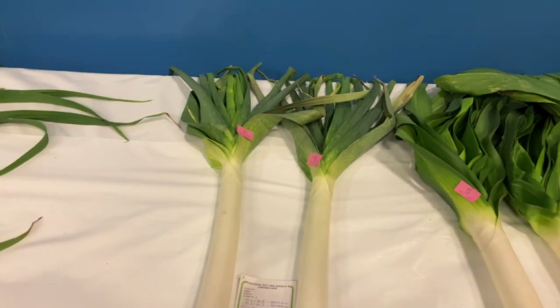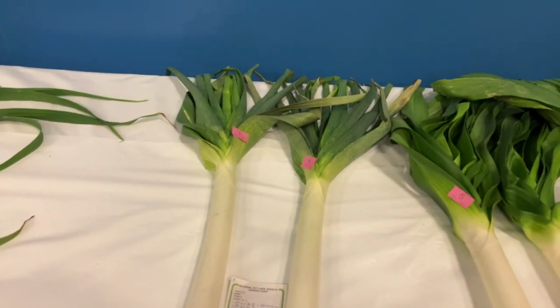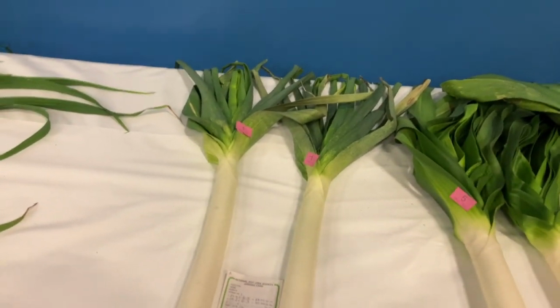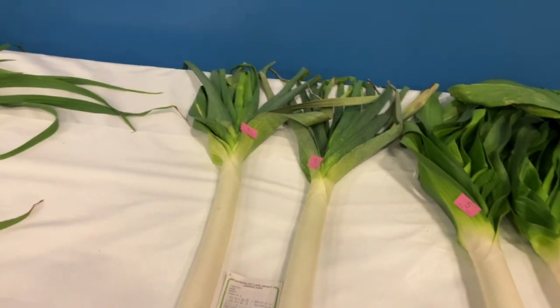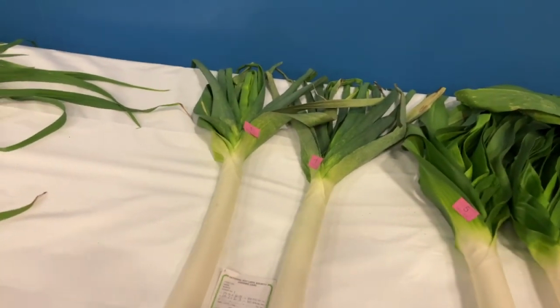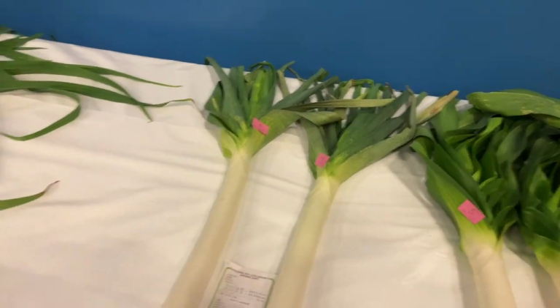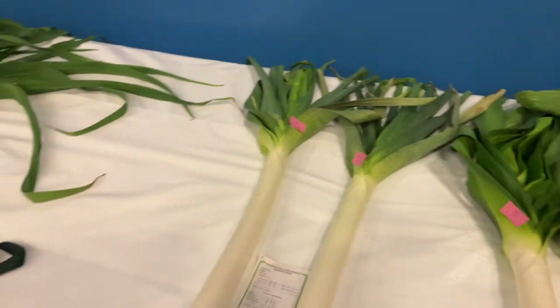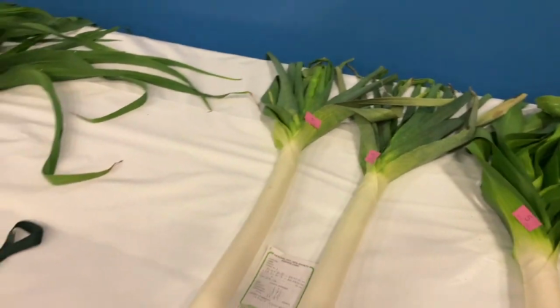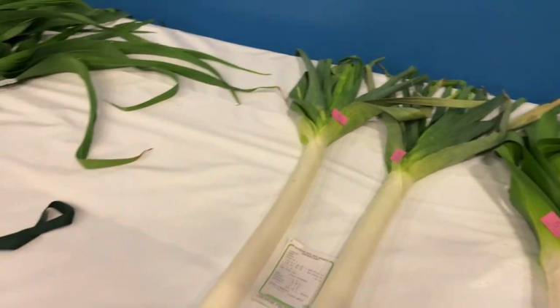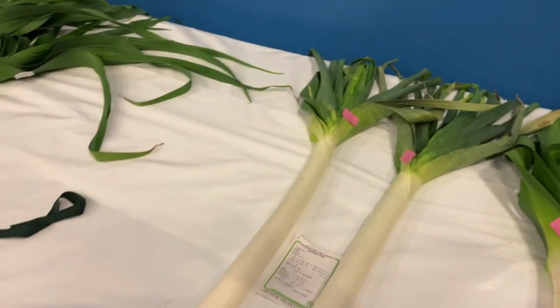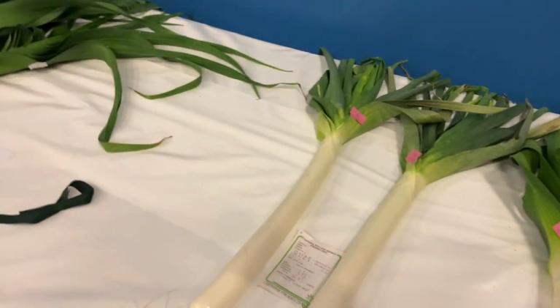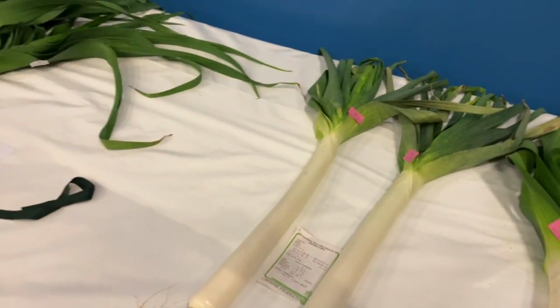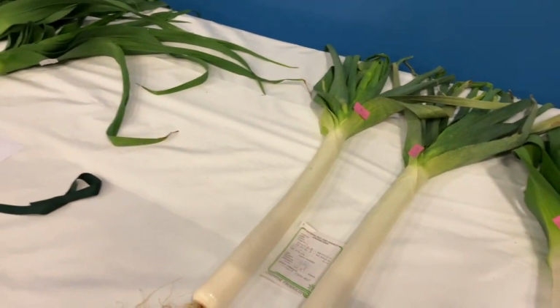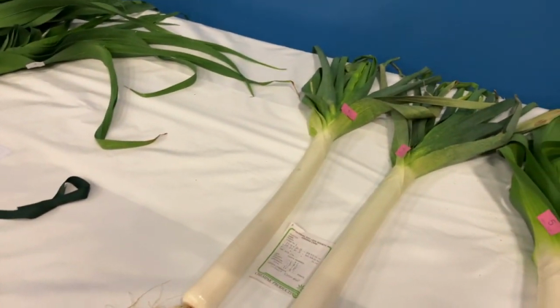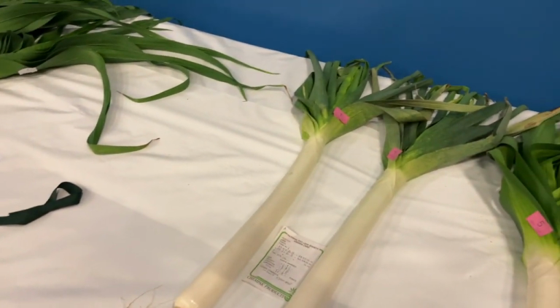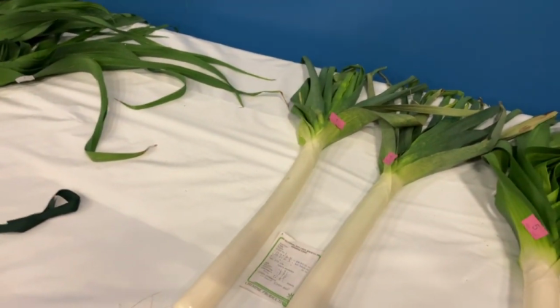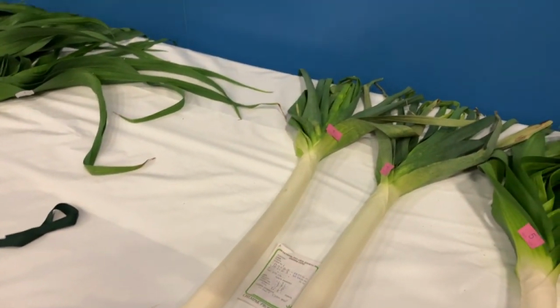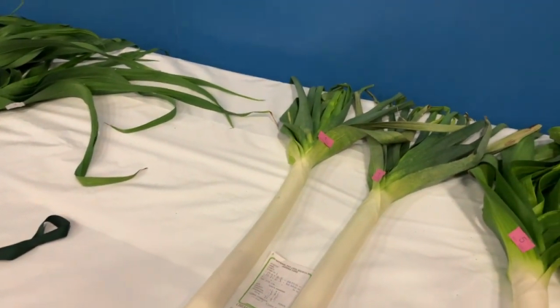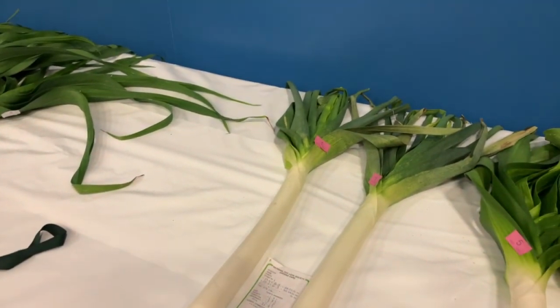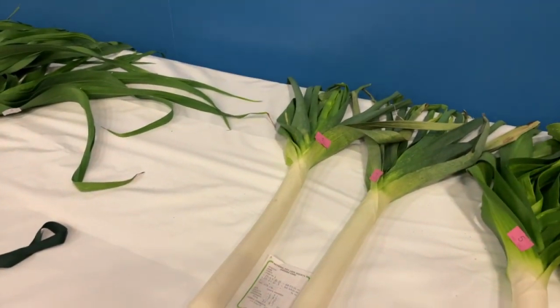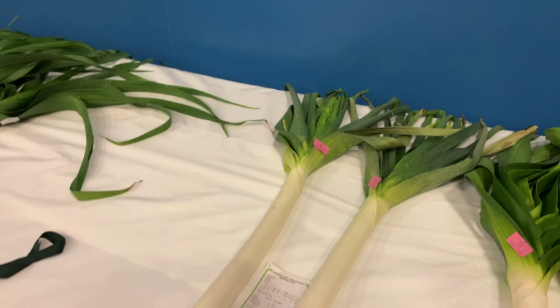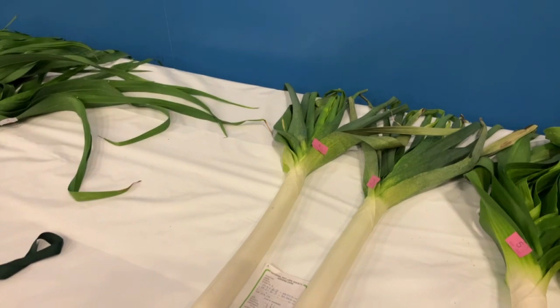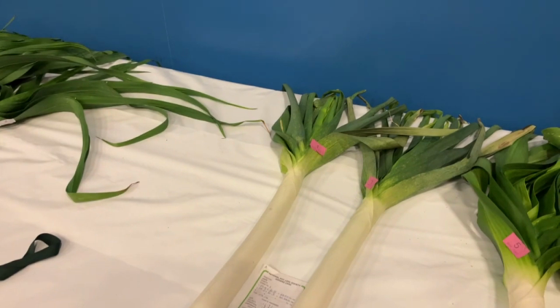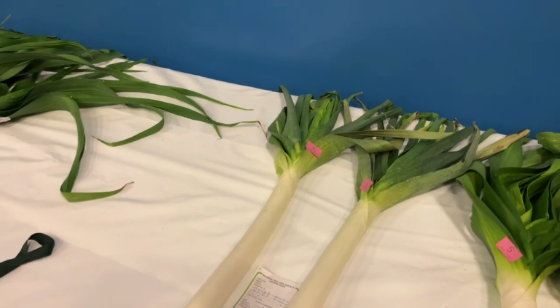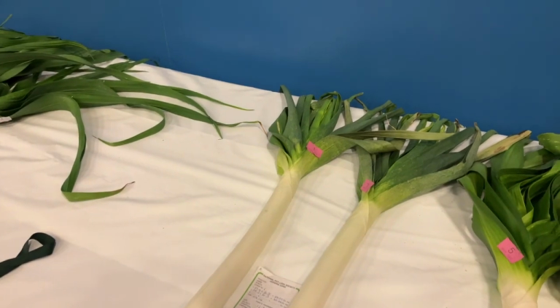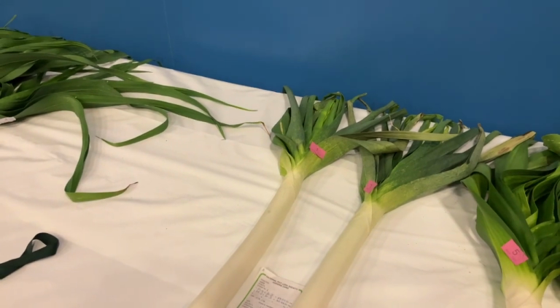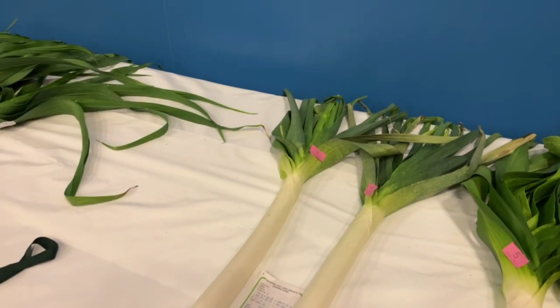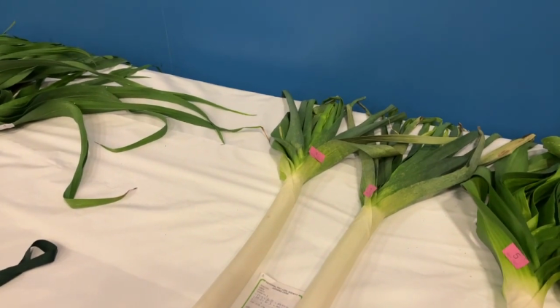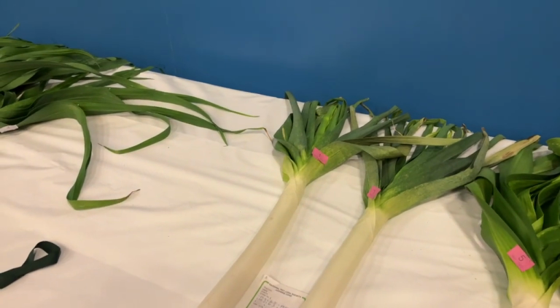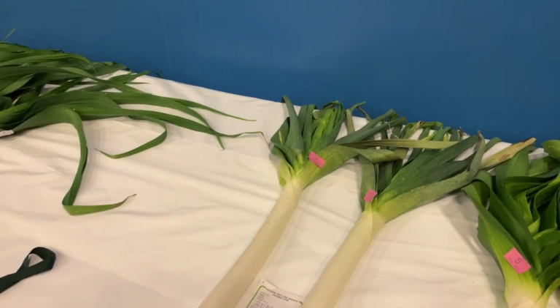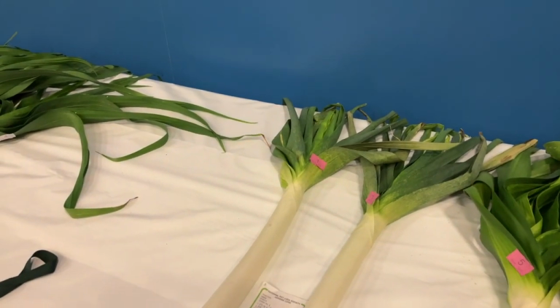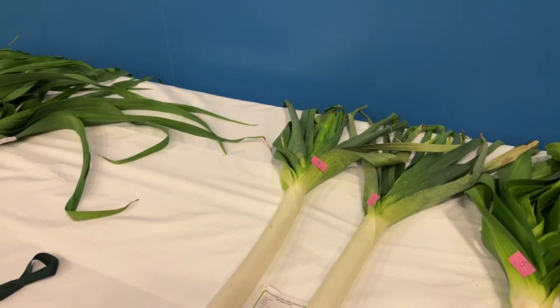That concludes the Leek class, apart from the heavyweights, which we'll take a look at with the rest of the heavyweights.